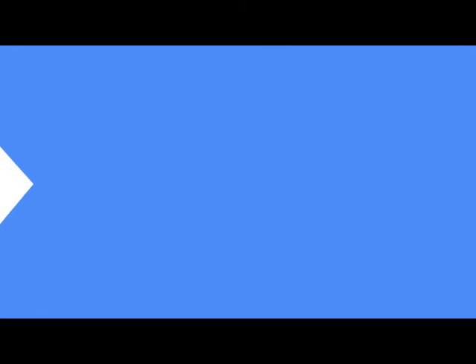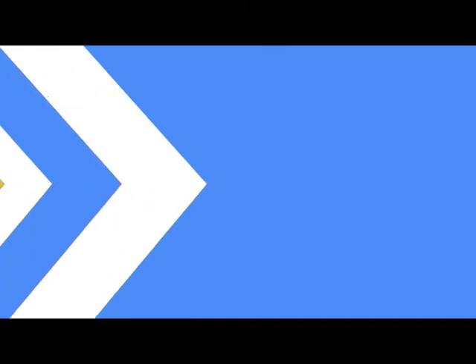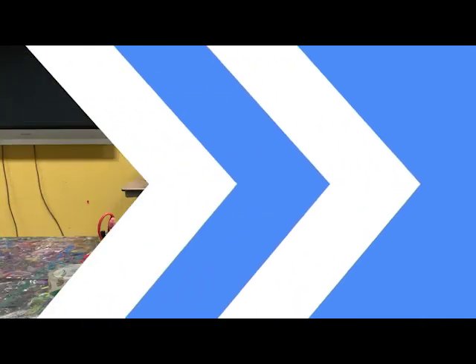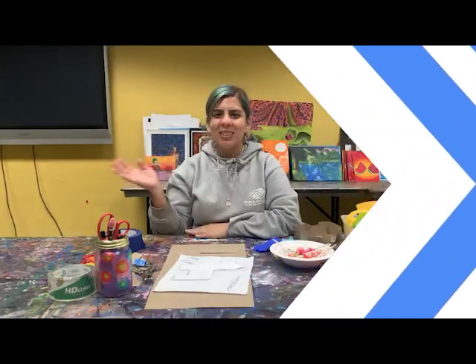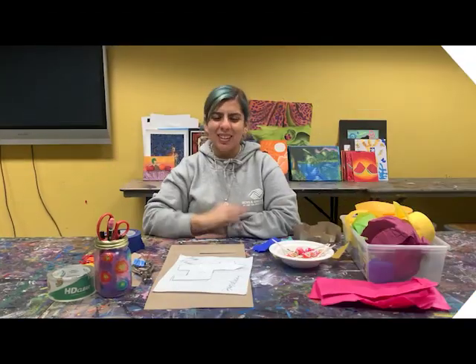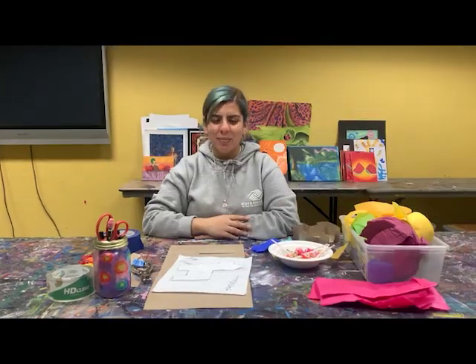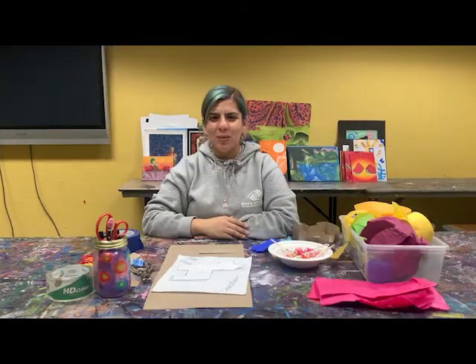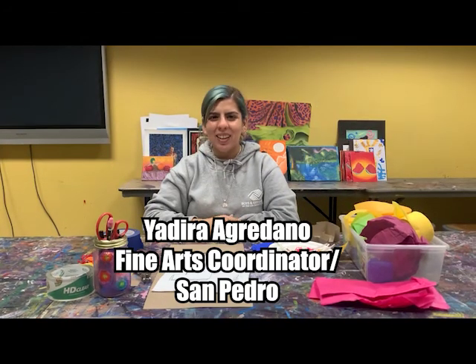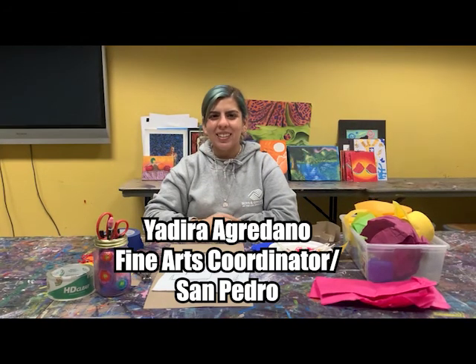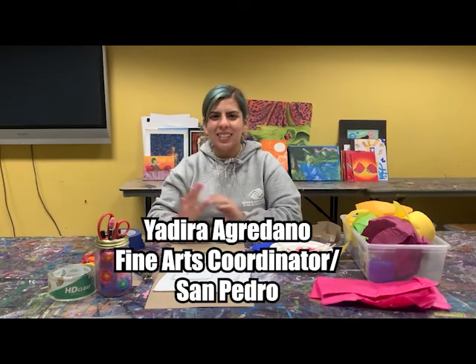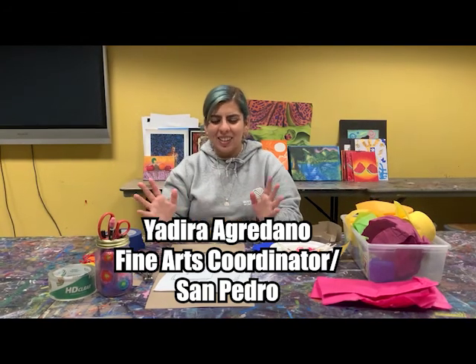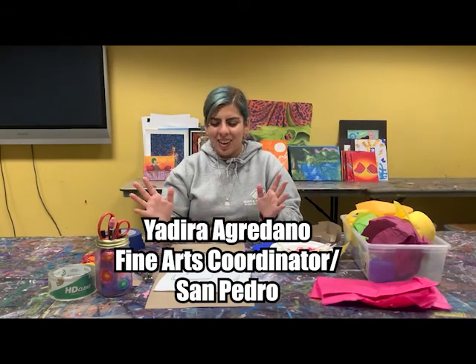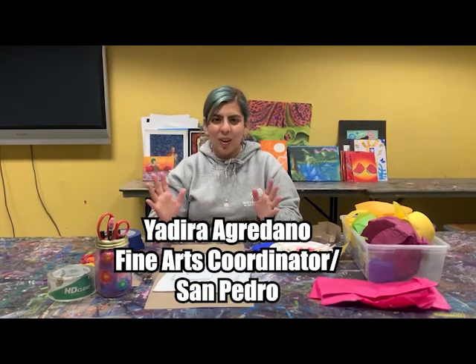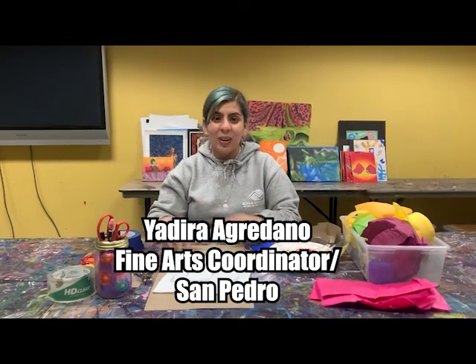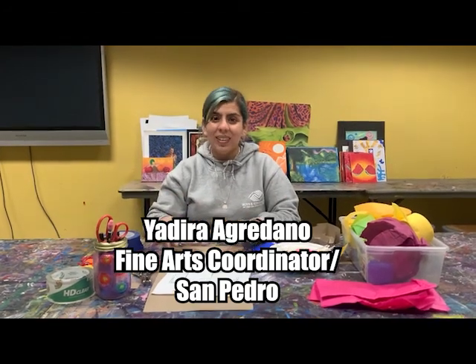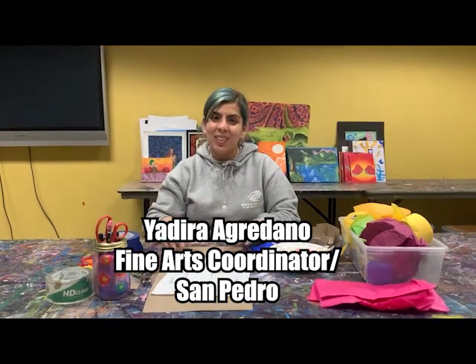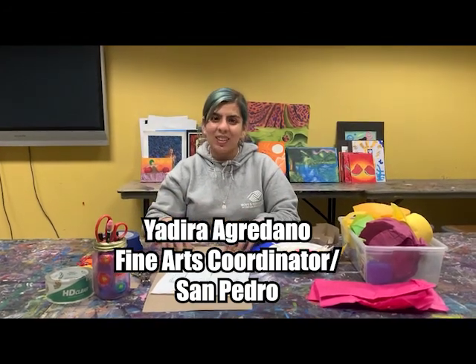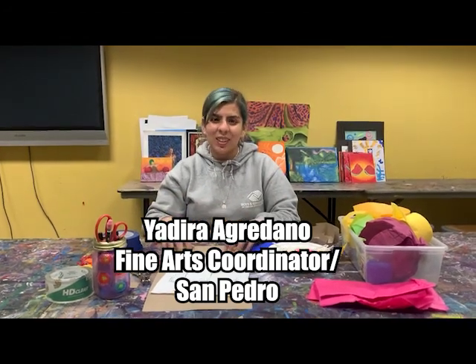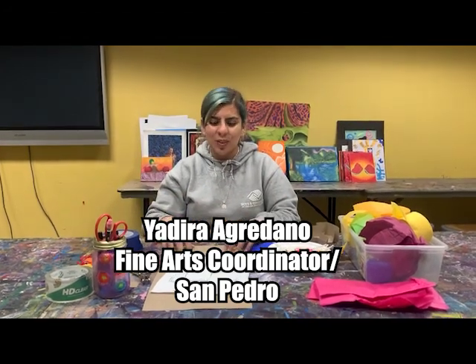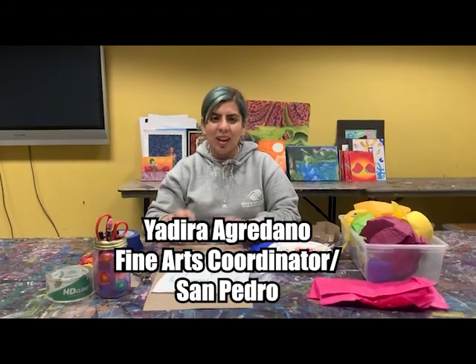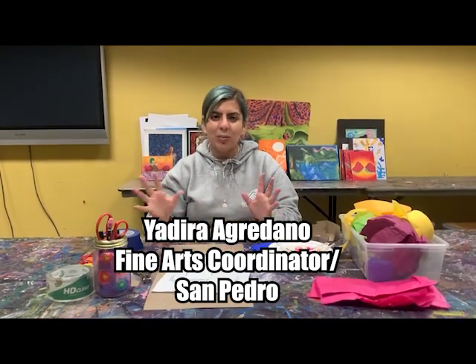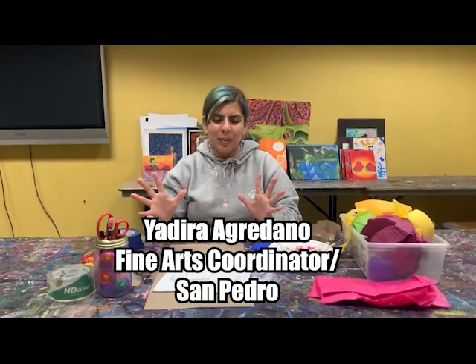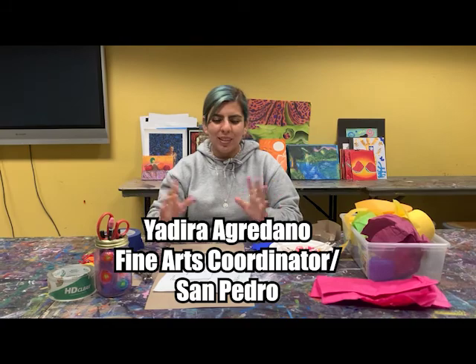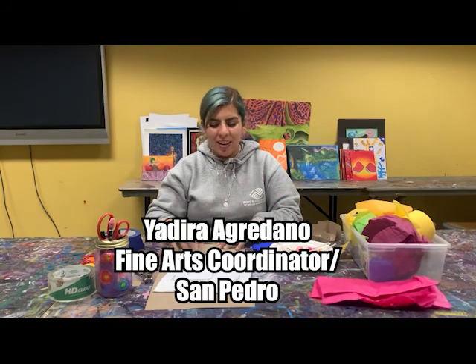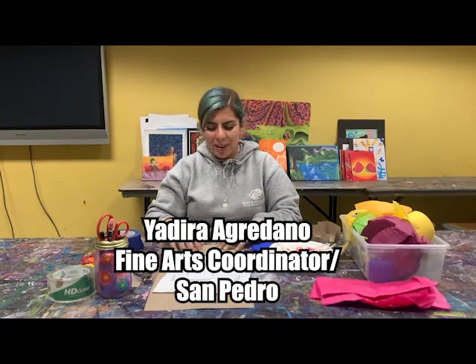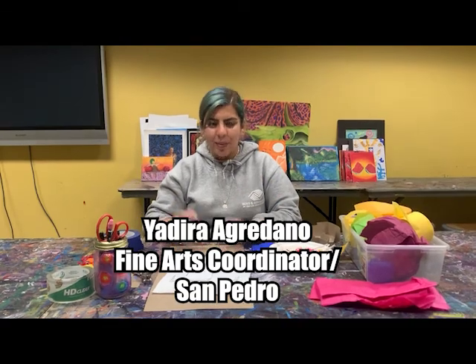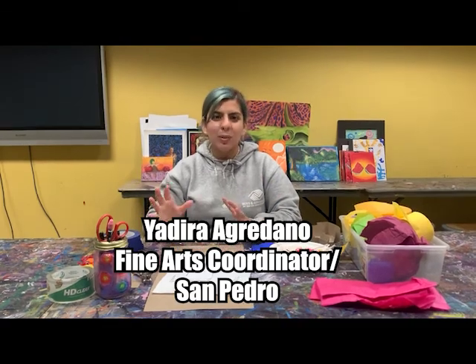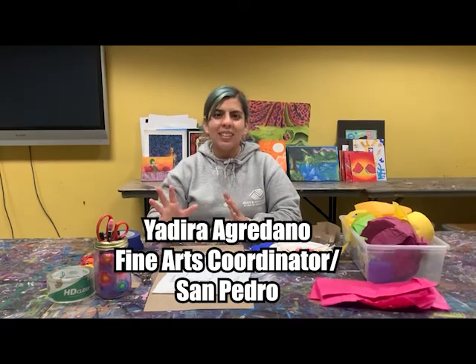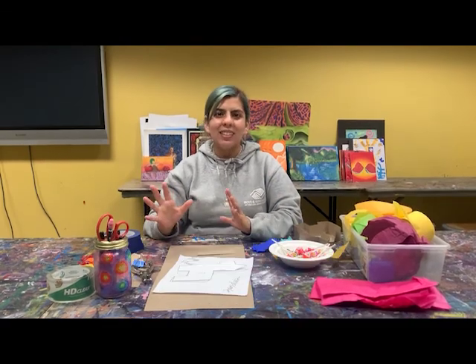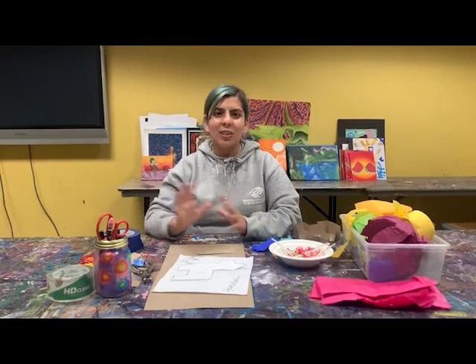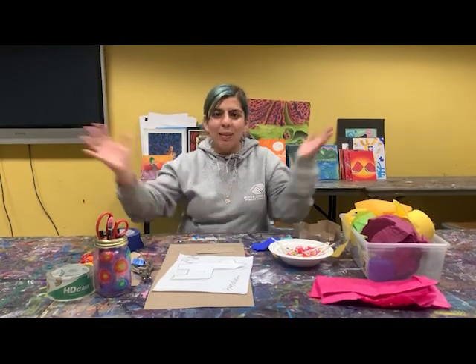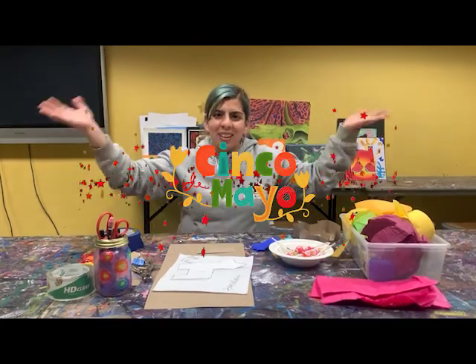Welcome back everyone. I am Ms. Y and this is our weekly art challenge for our high school members. This week is Cinco de Mayo!